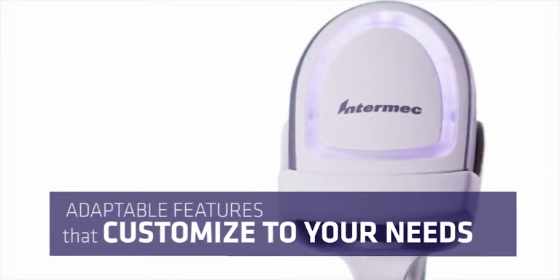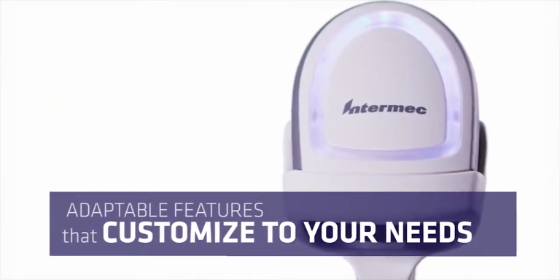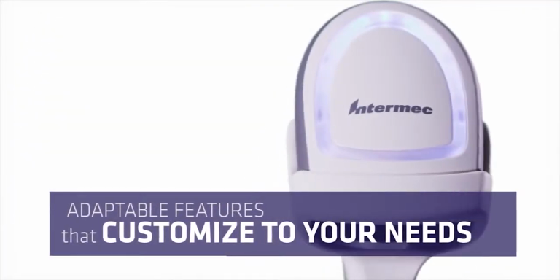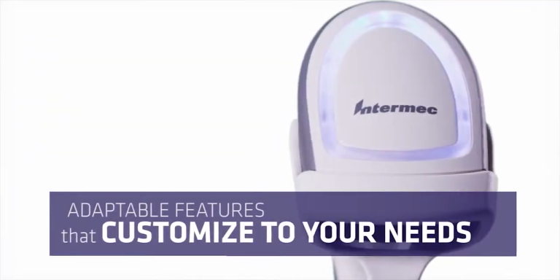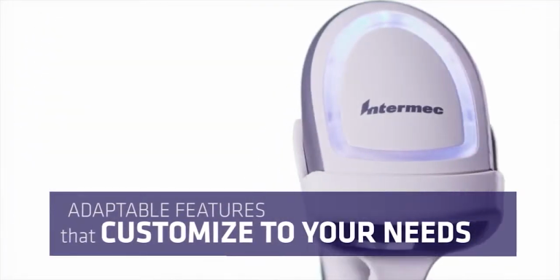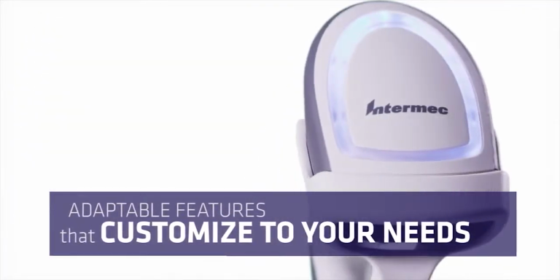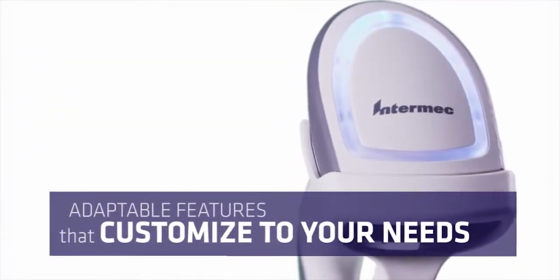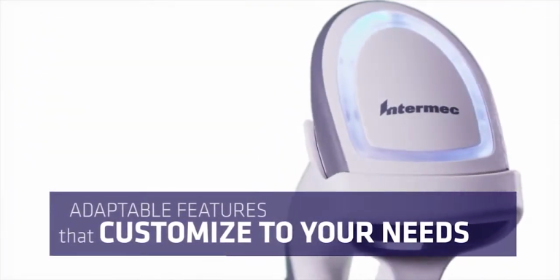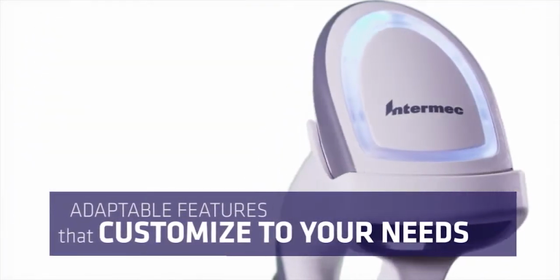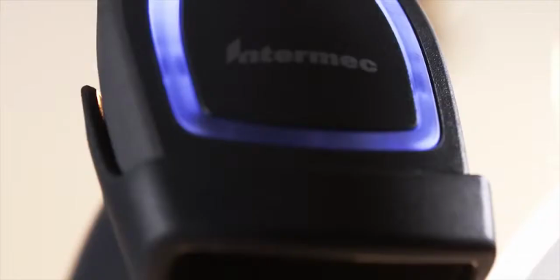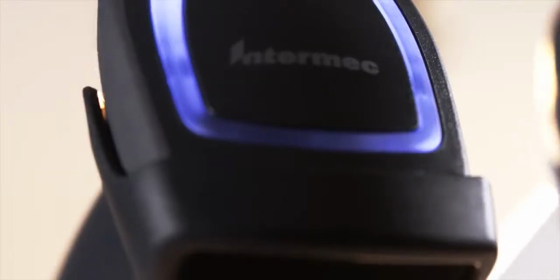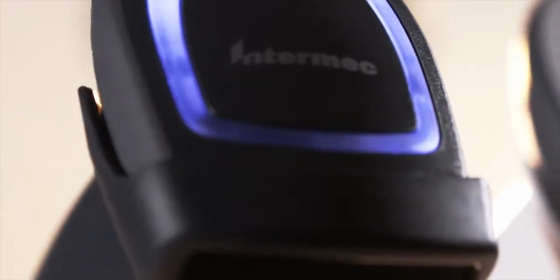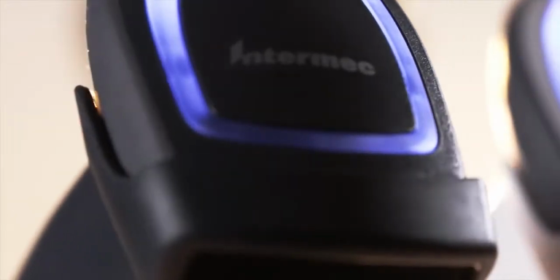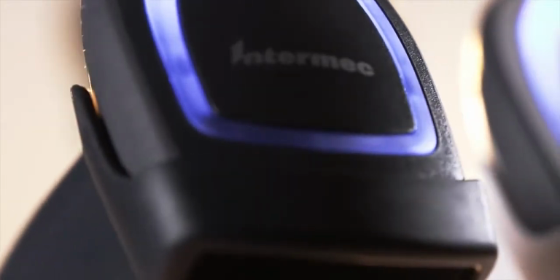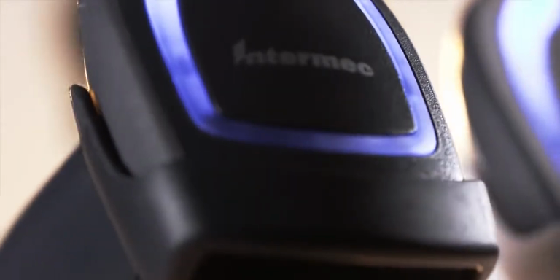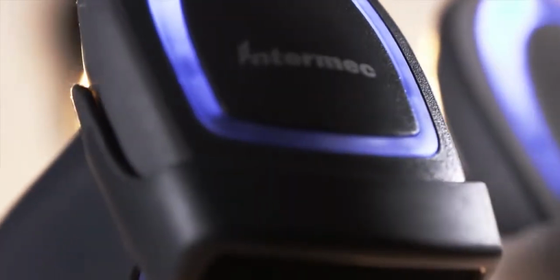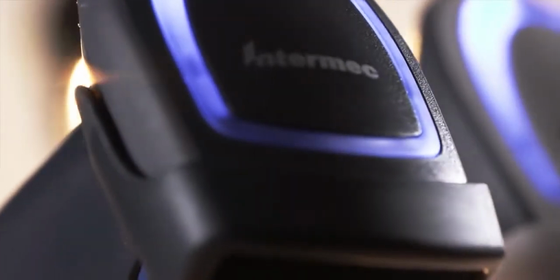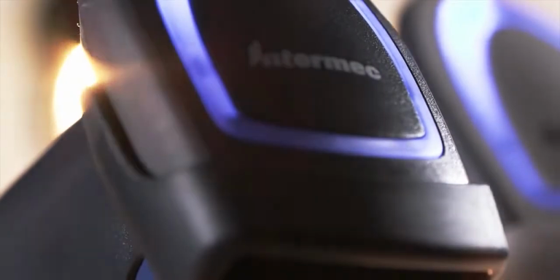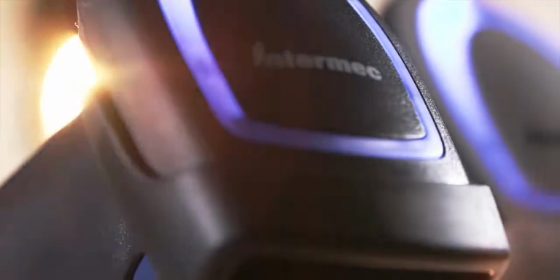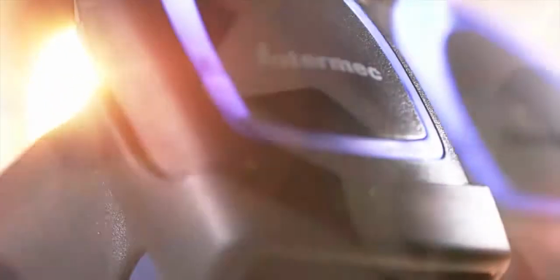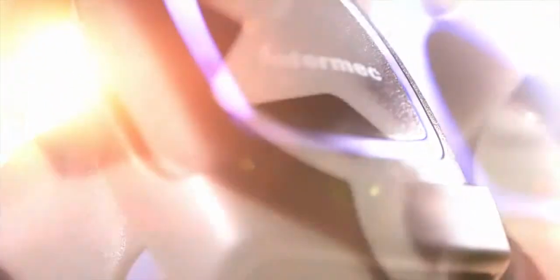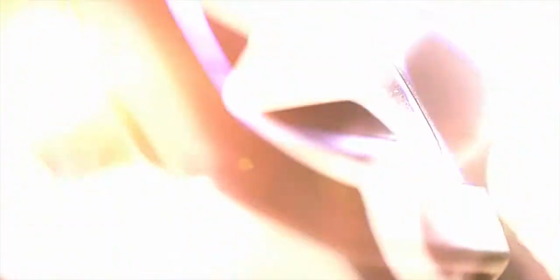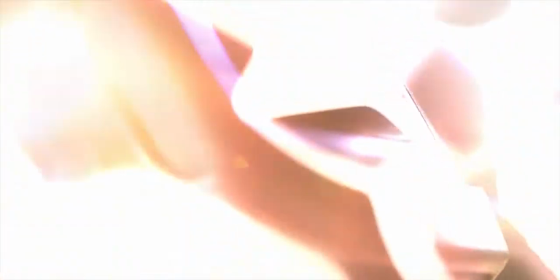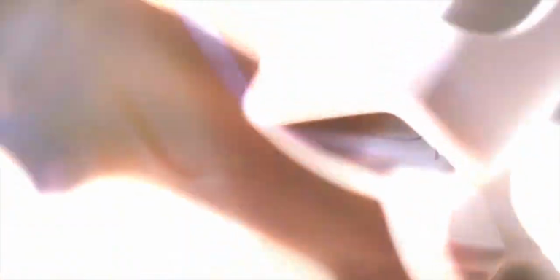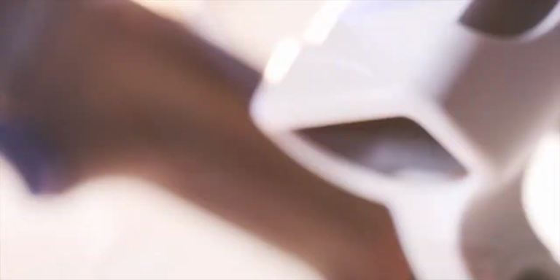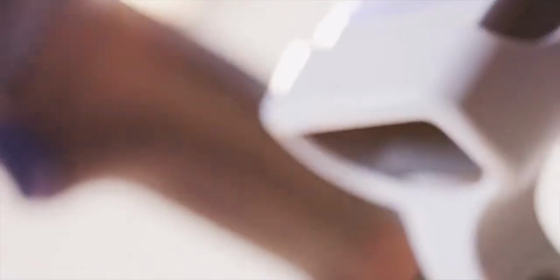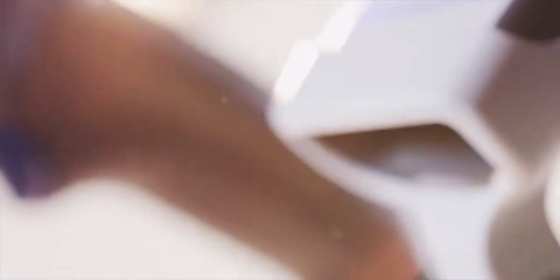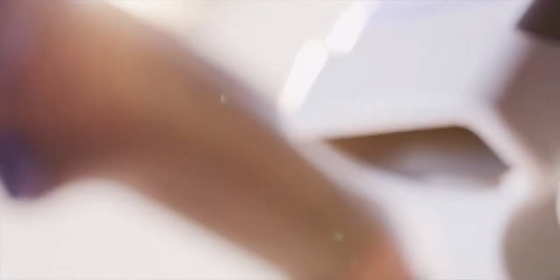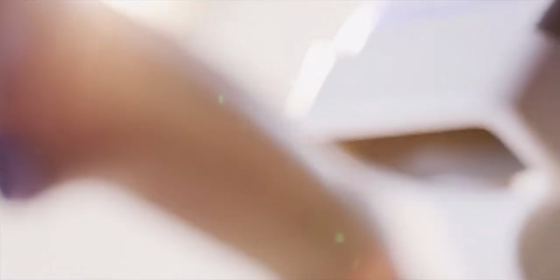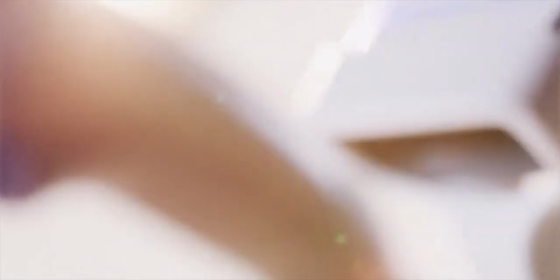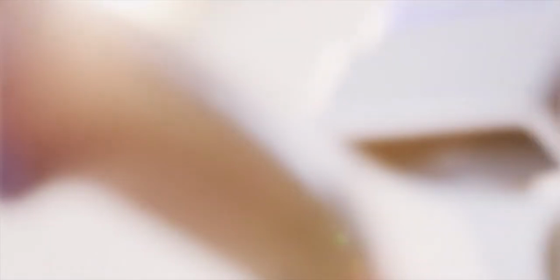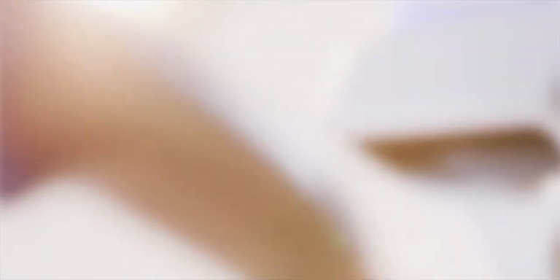The Intermec SR31T durable general-purpose scanner. Capture performance advantage.